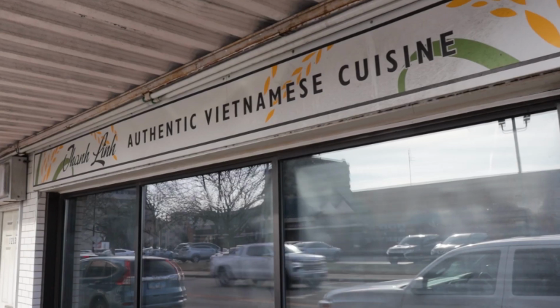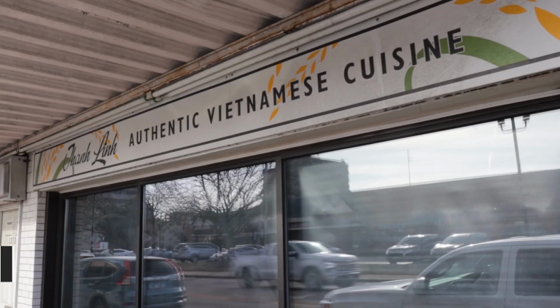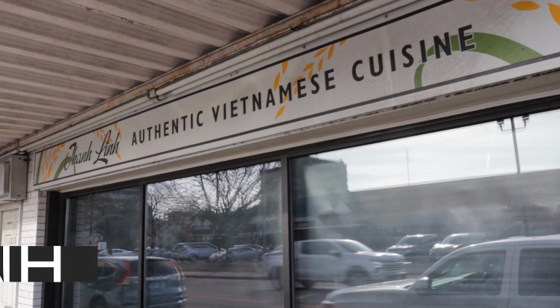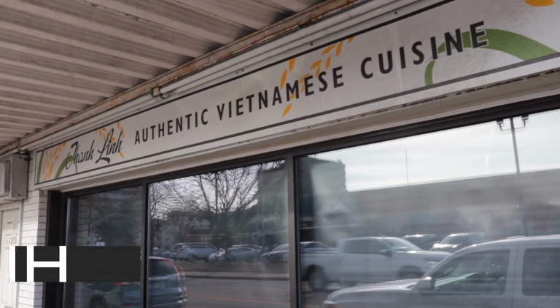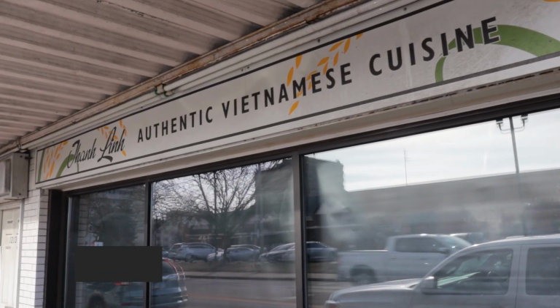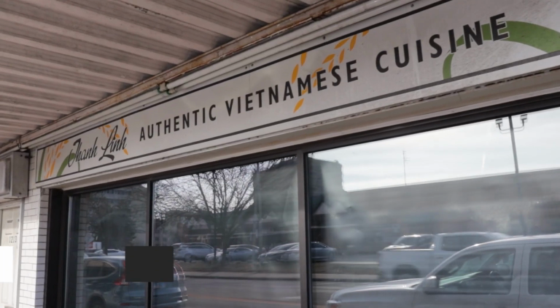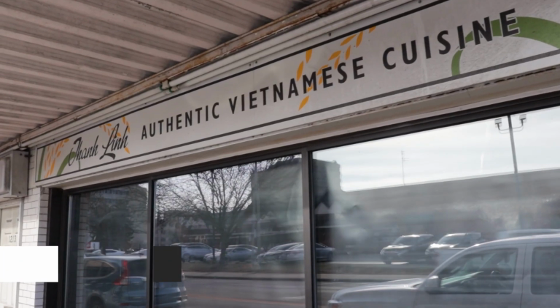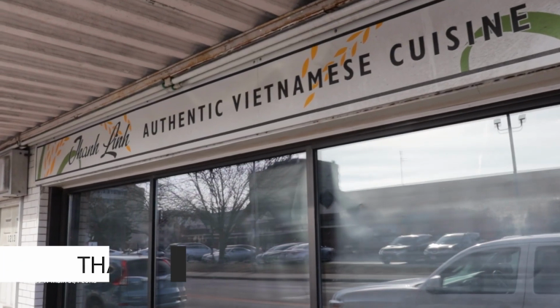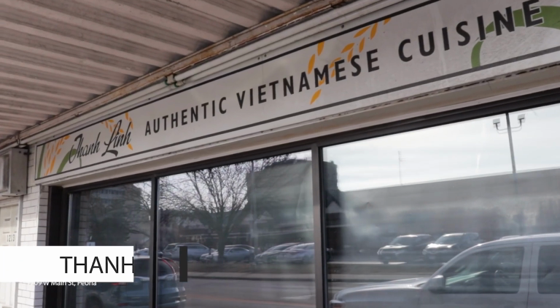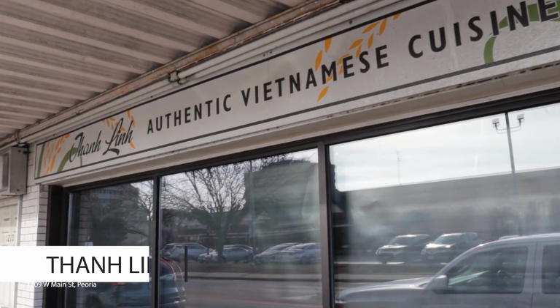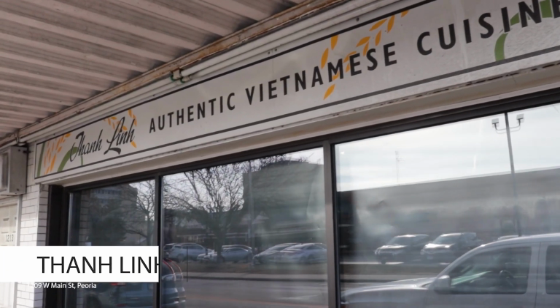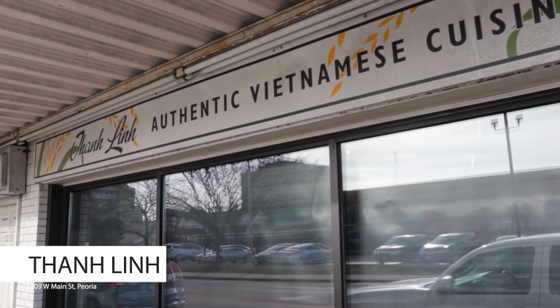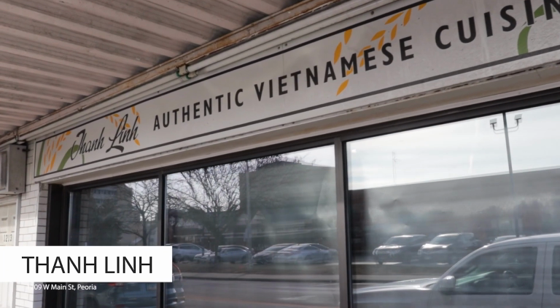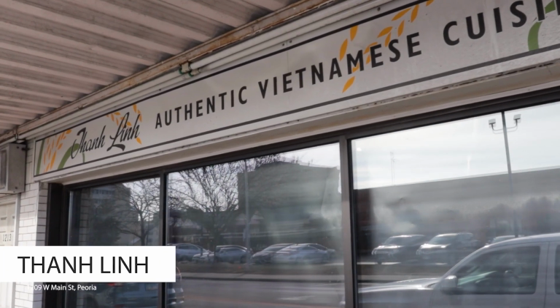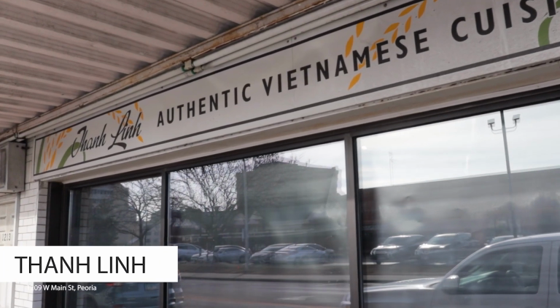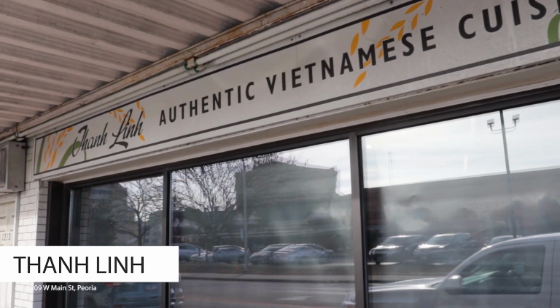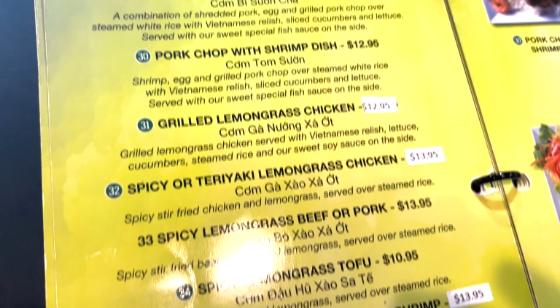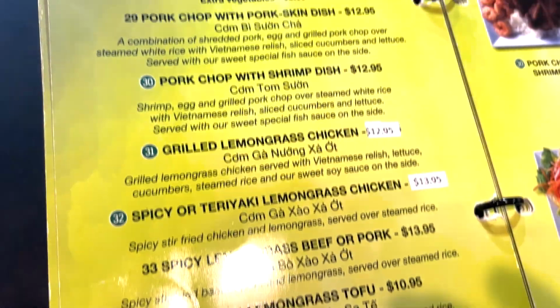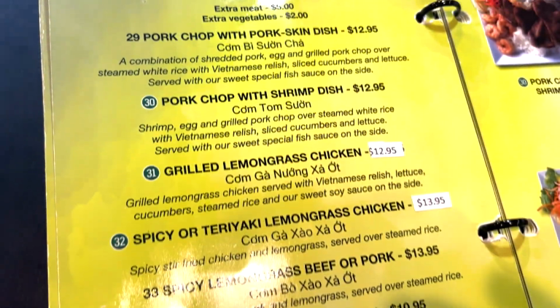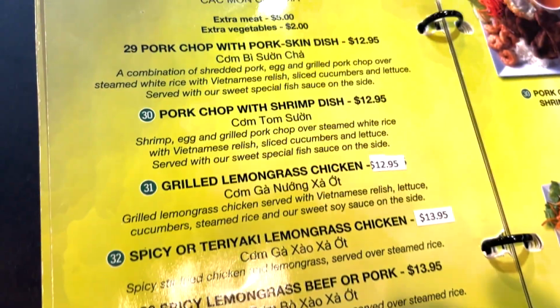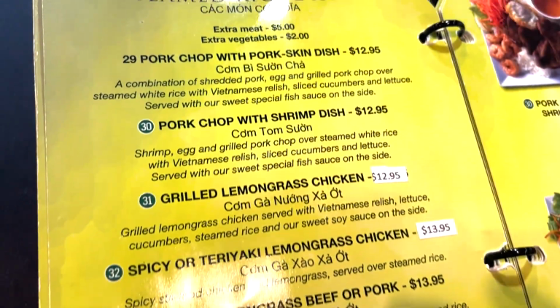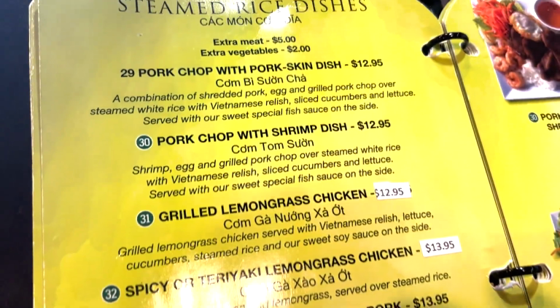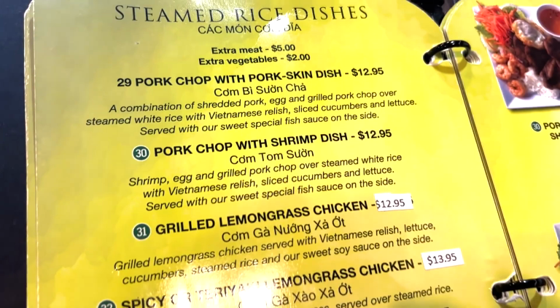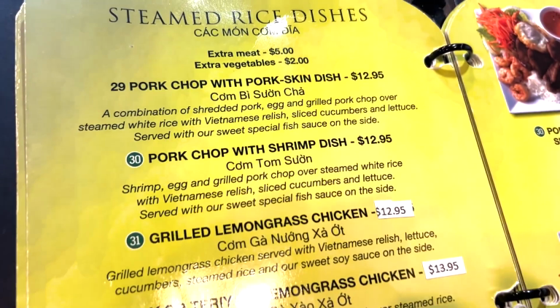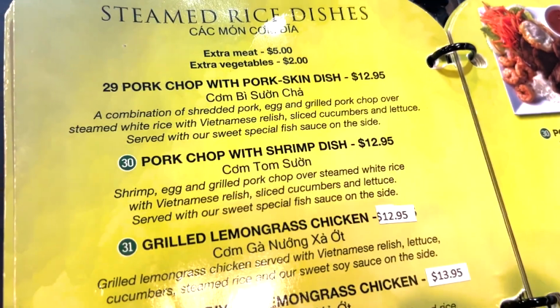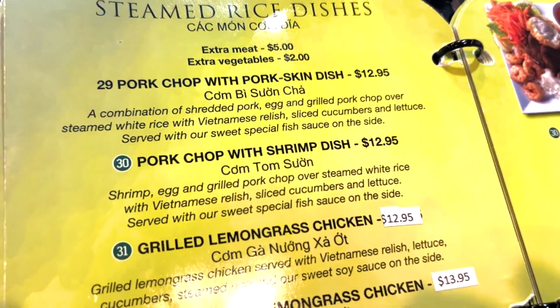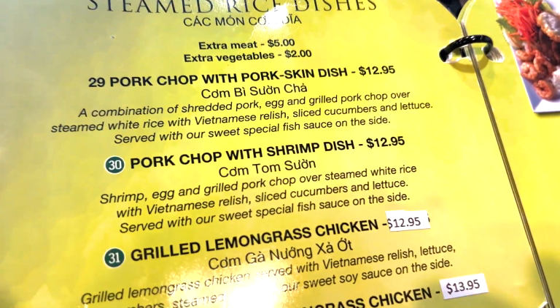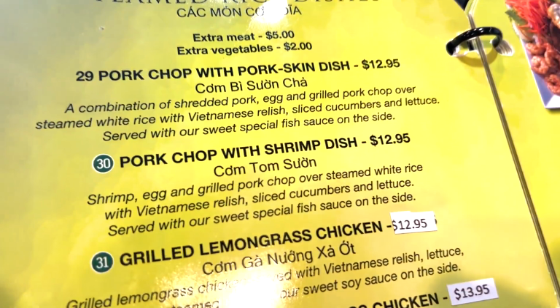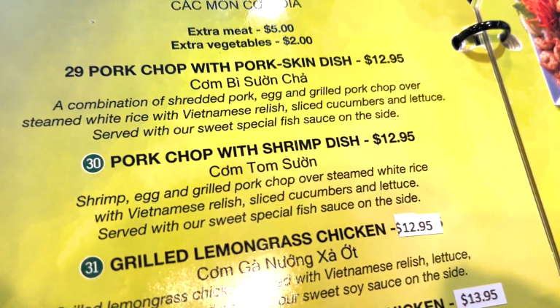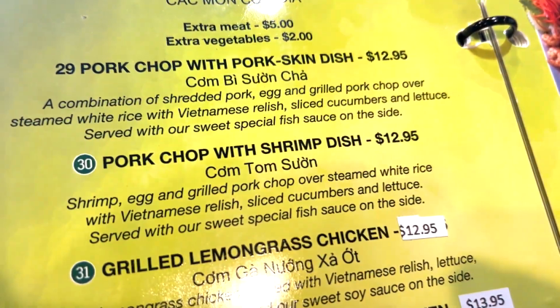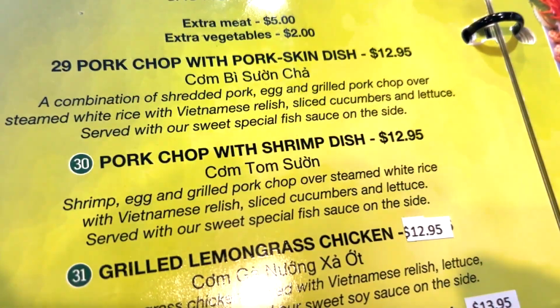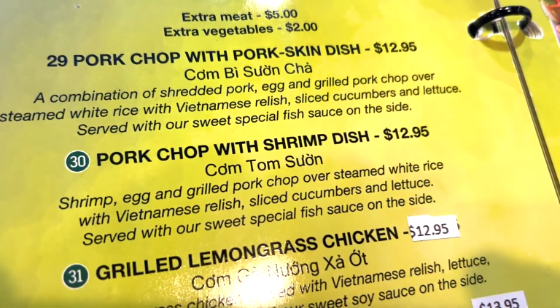Tan Lin is a family favorite, with the pork chop and shrimp dish being our go-to dish.